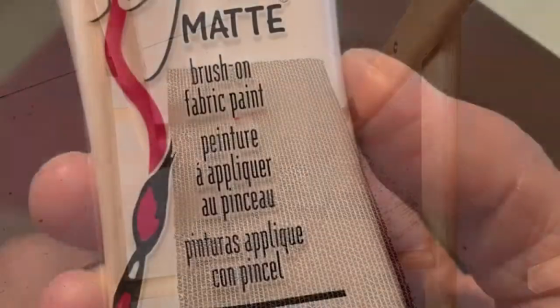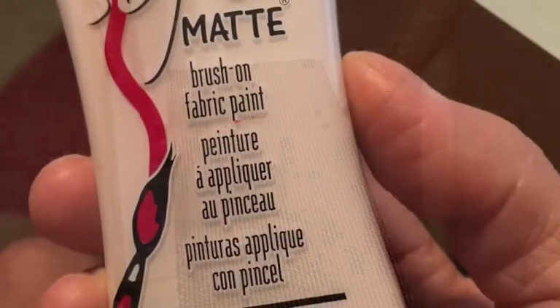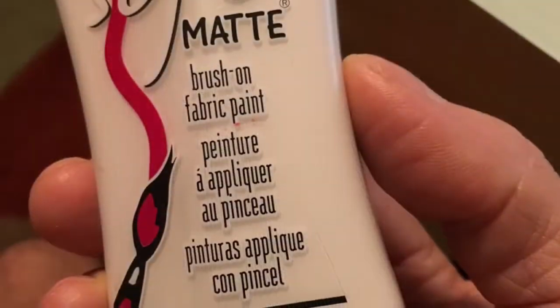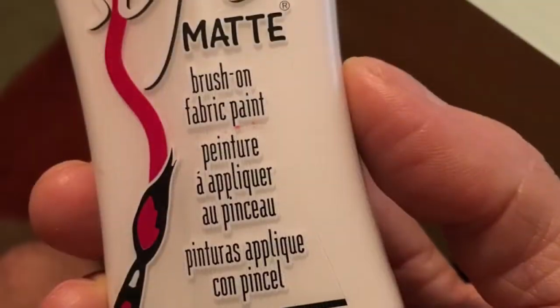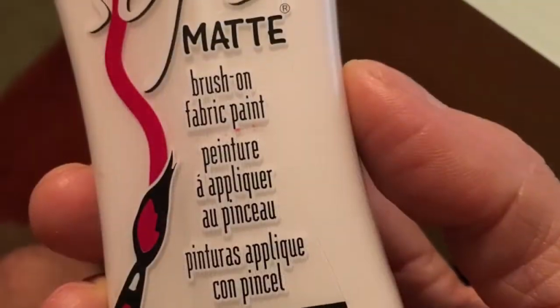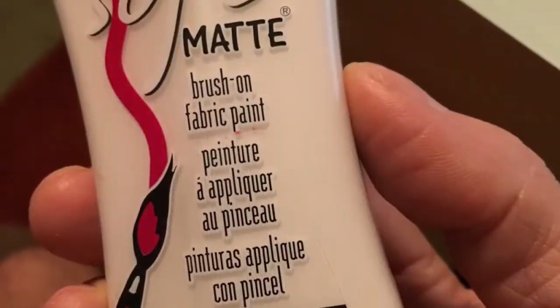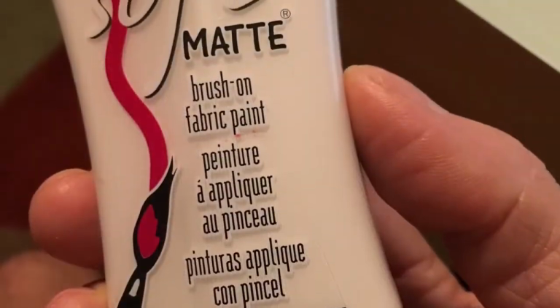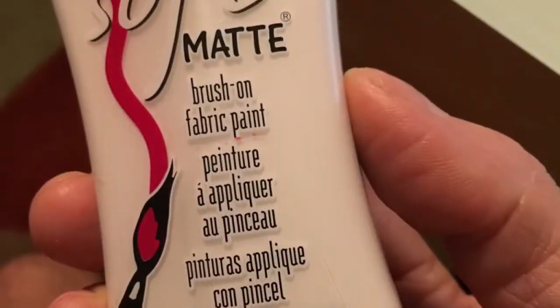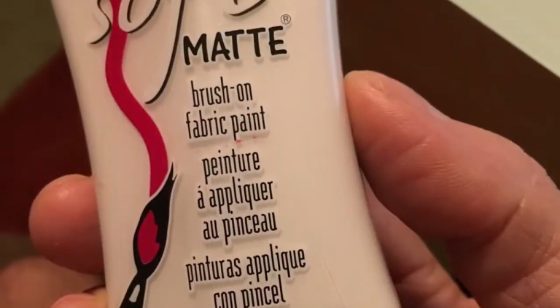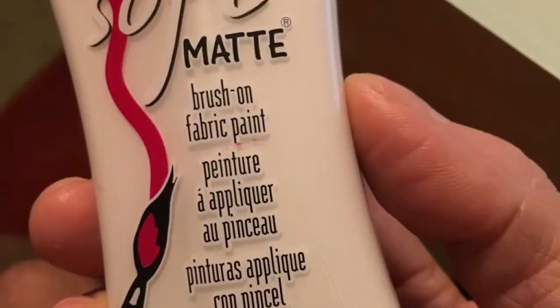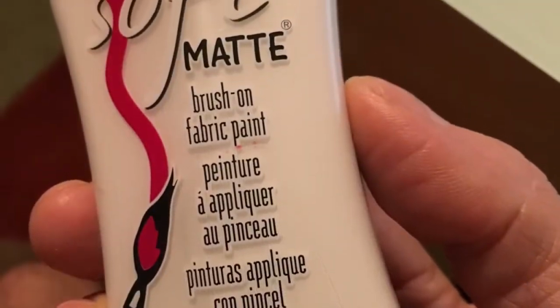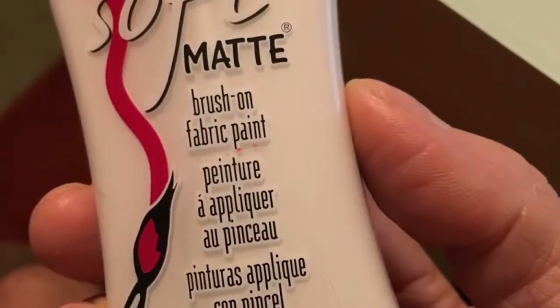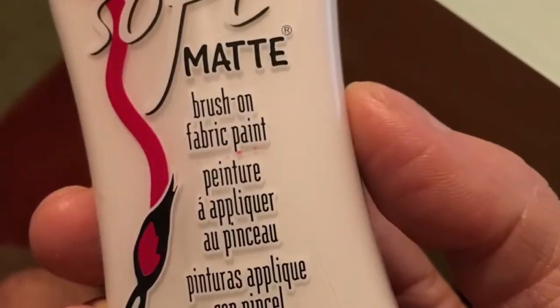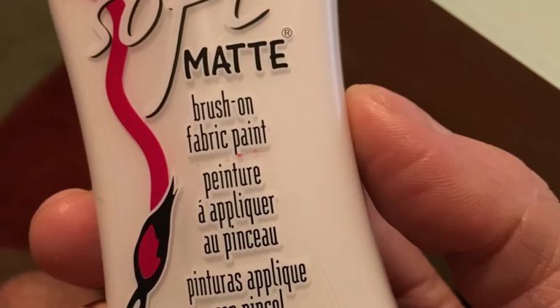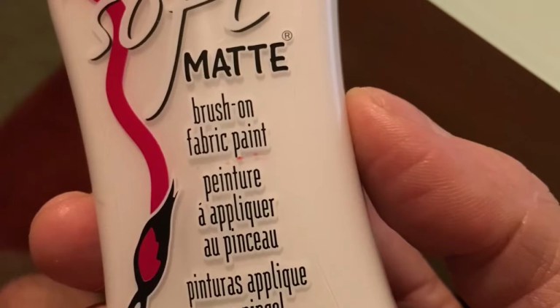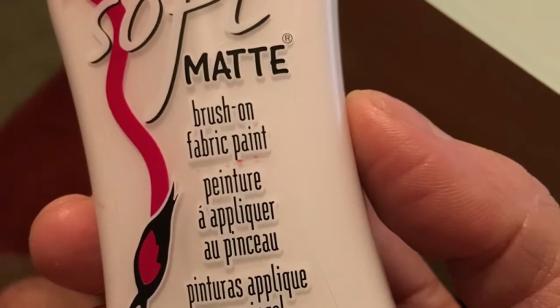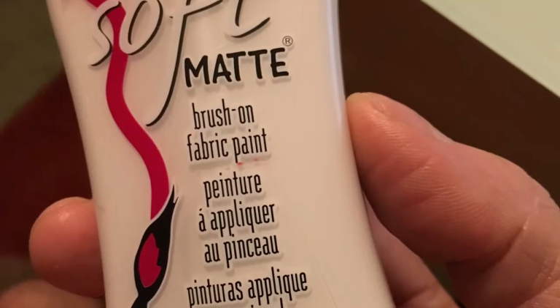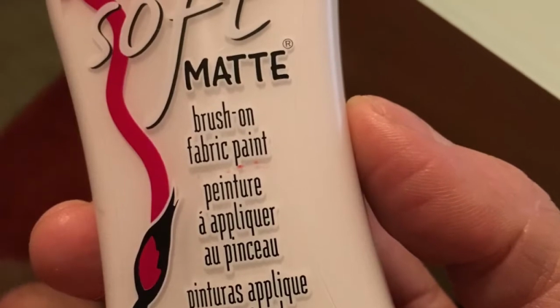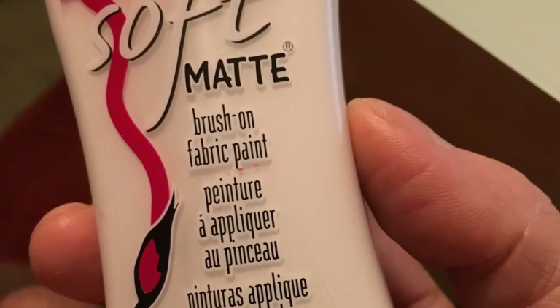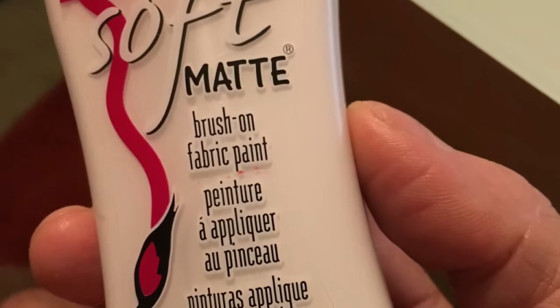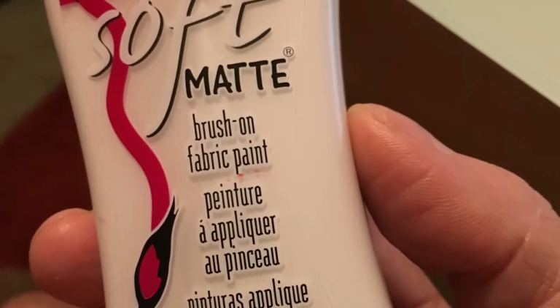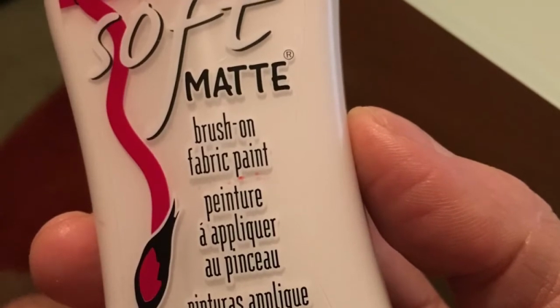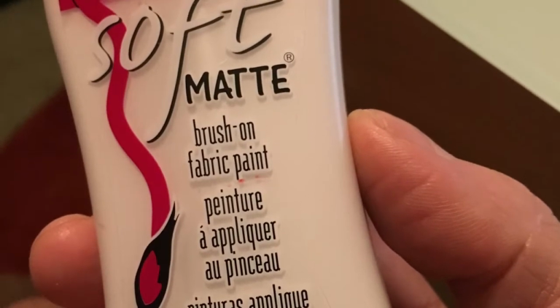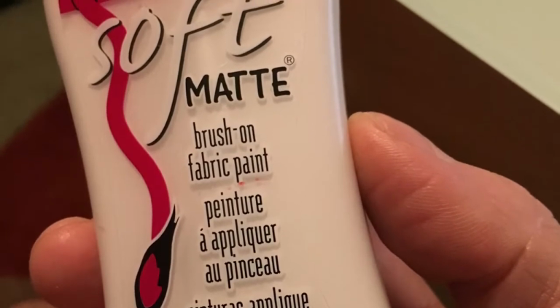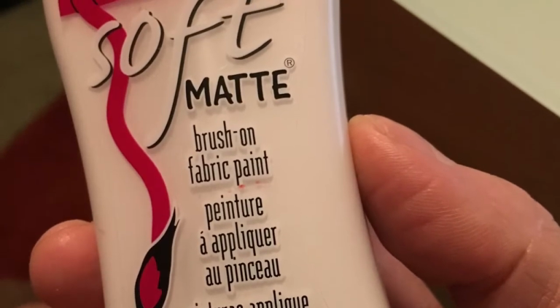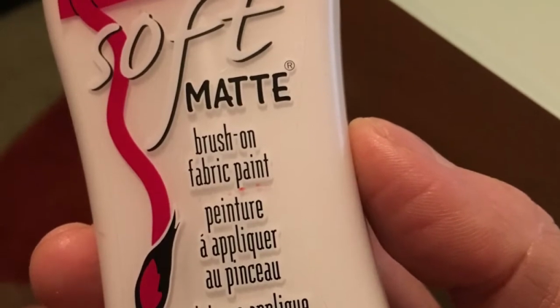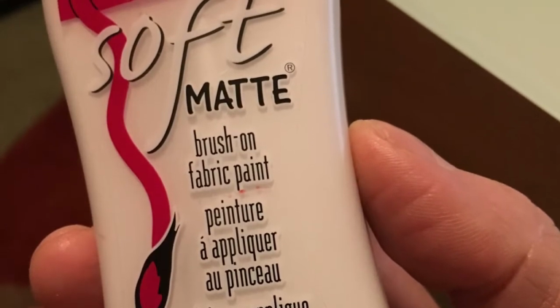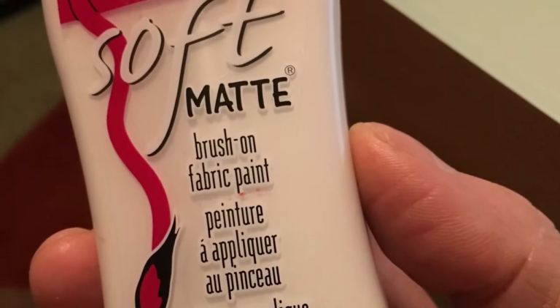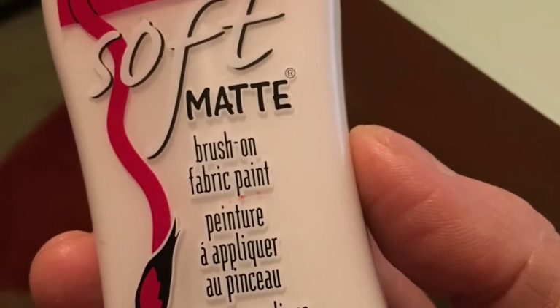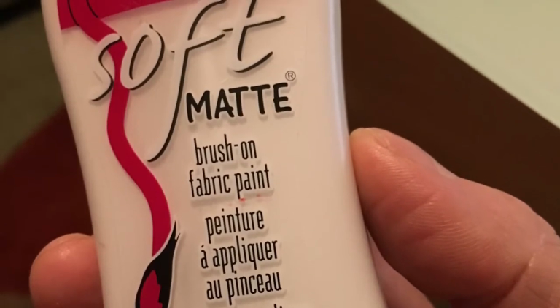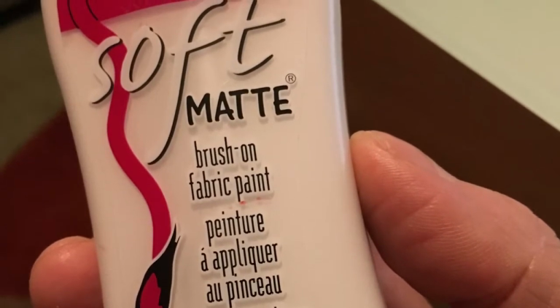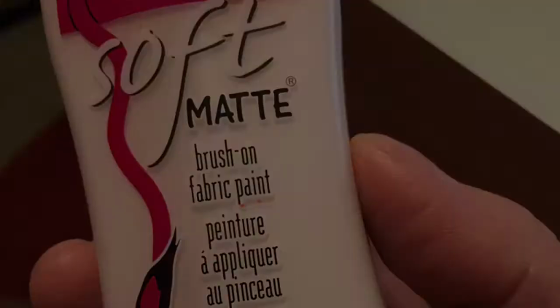In addition, you'll need some white fabric paint that we're going to use on the back of the seat.